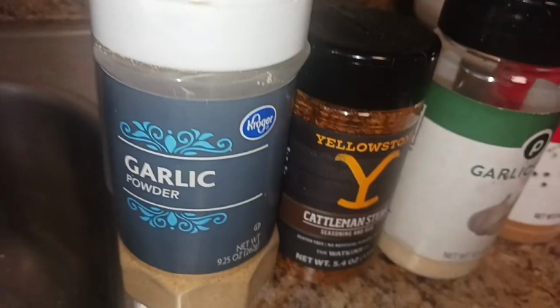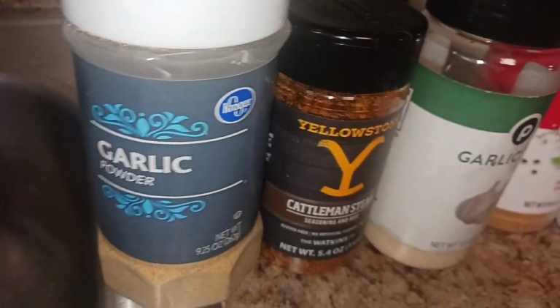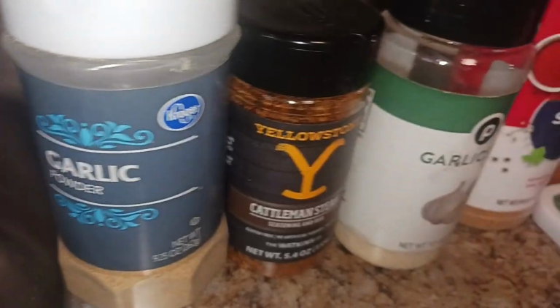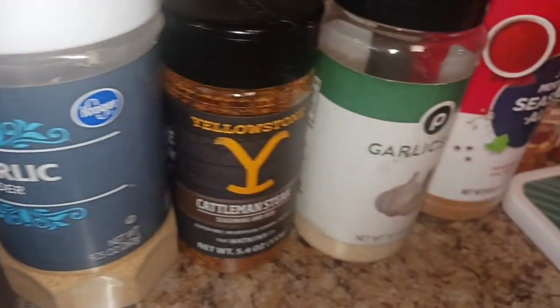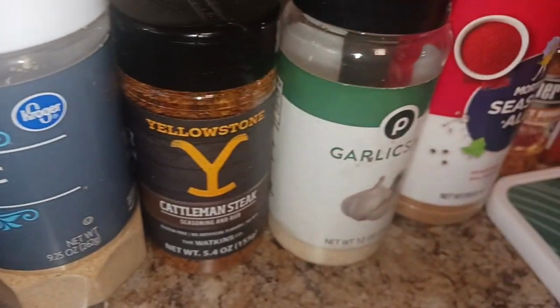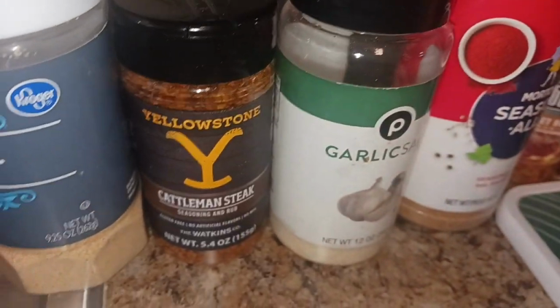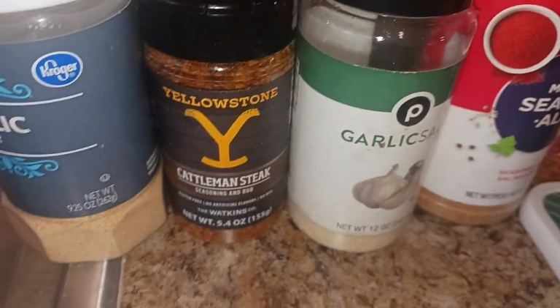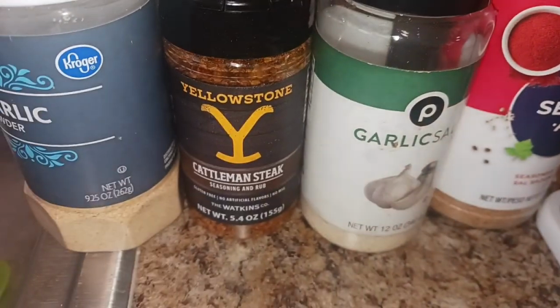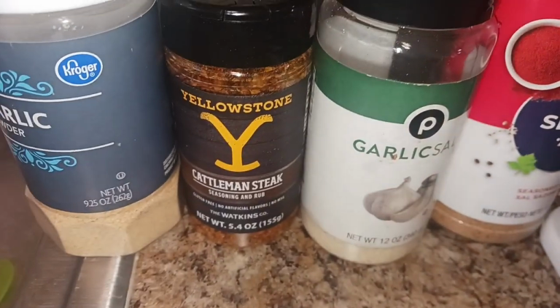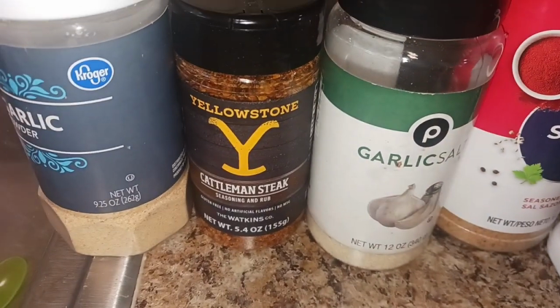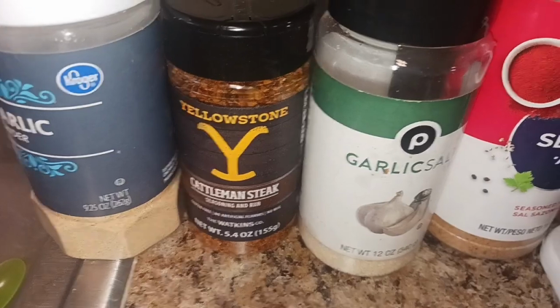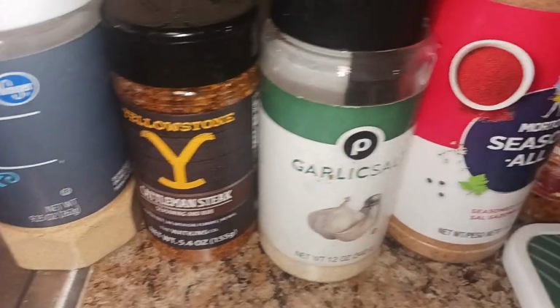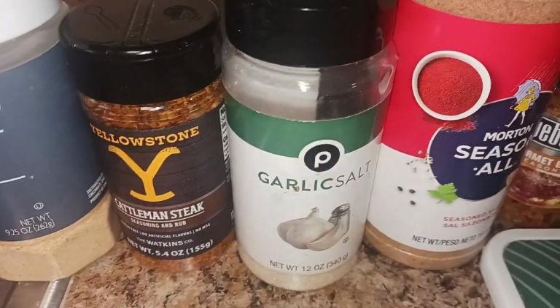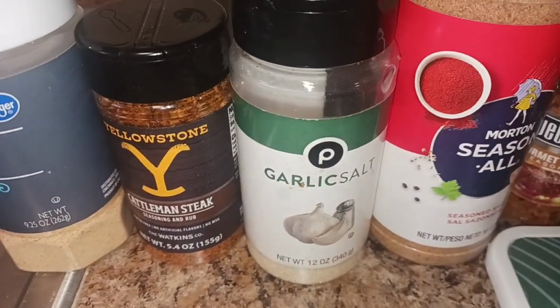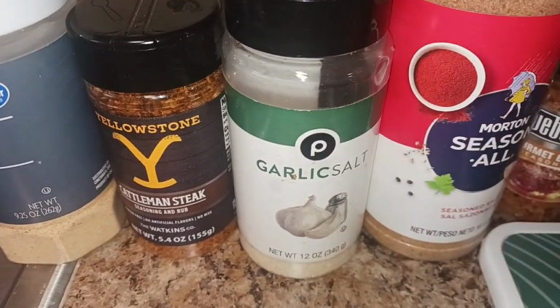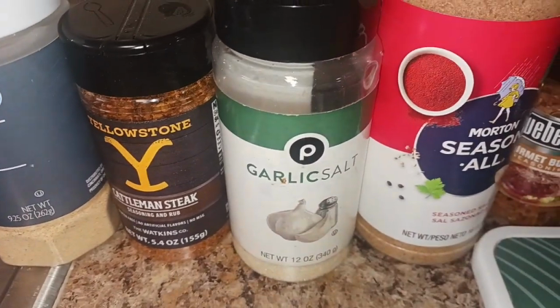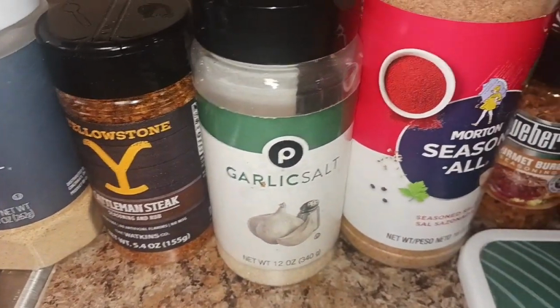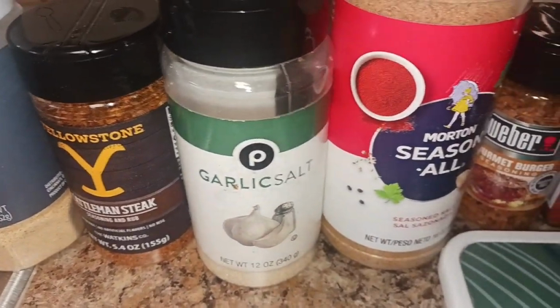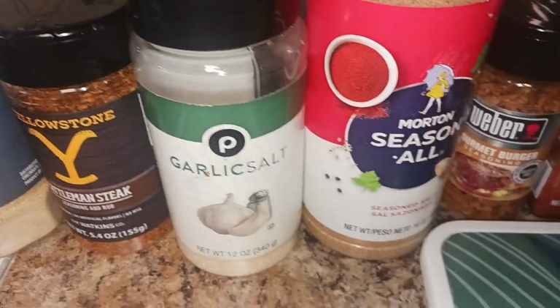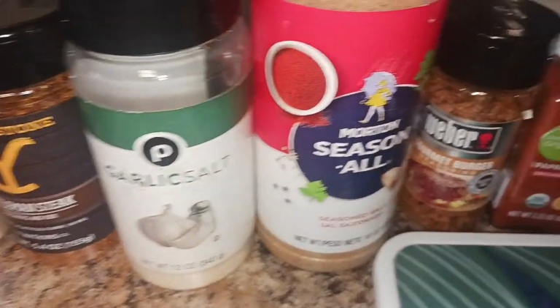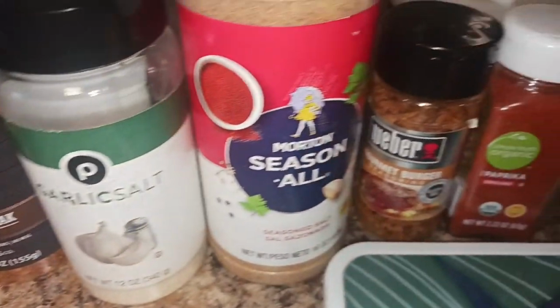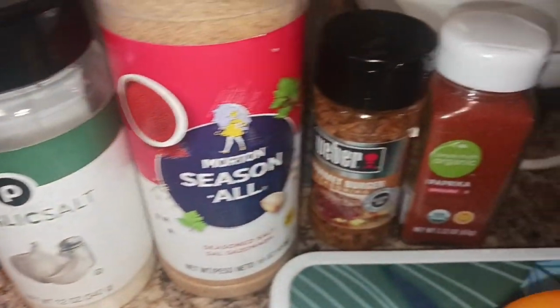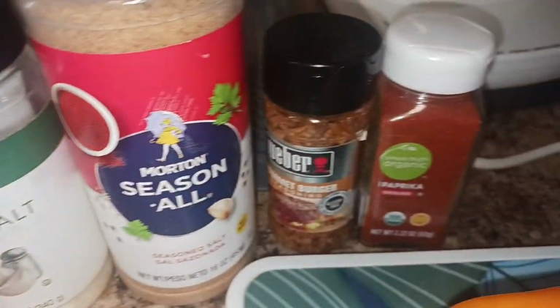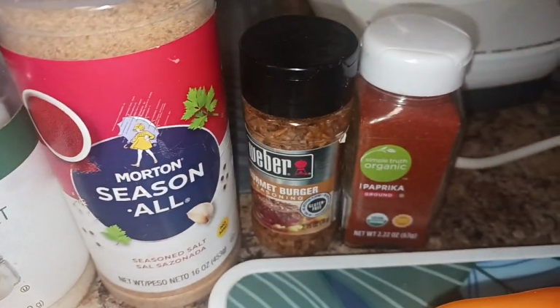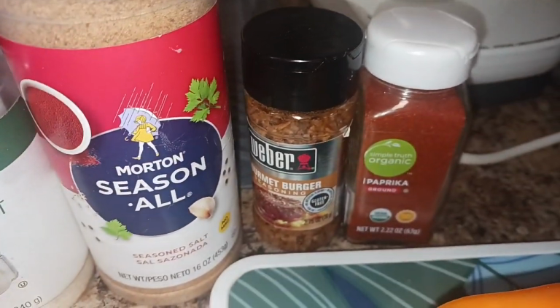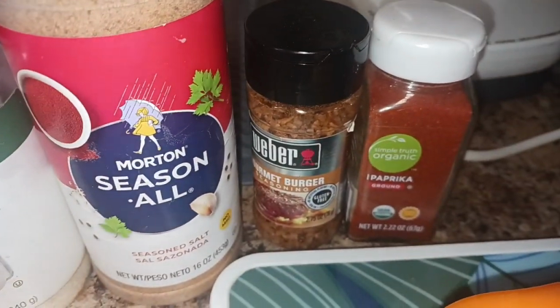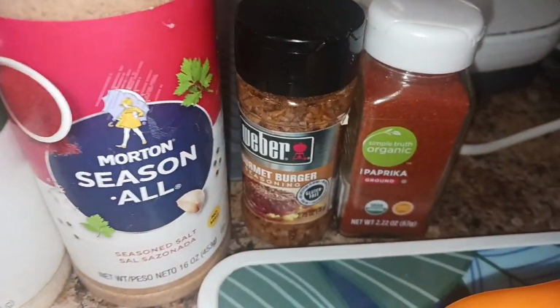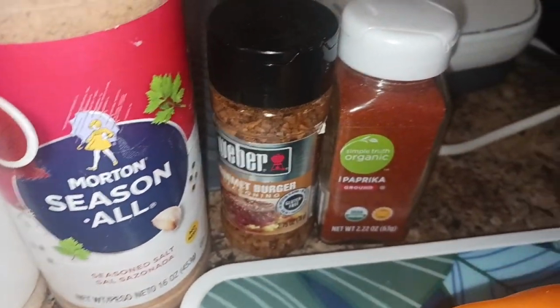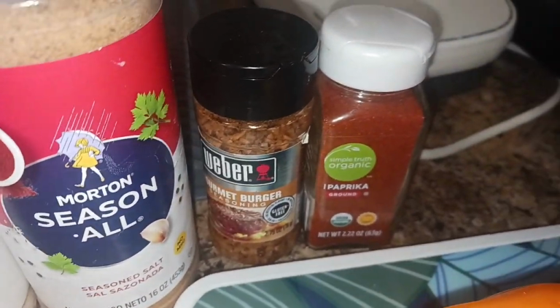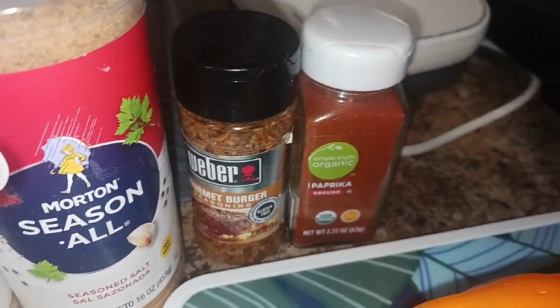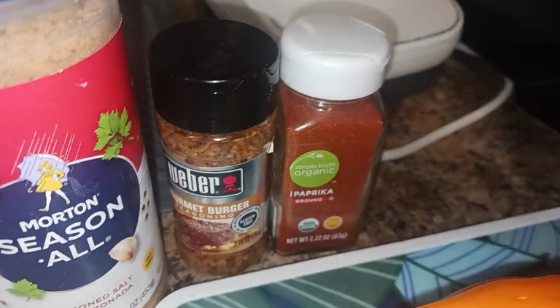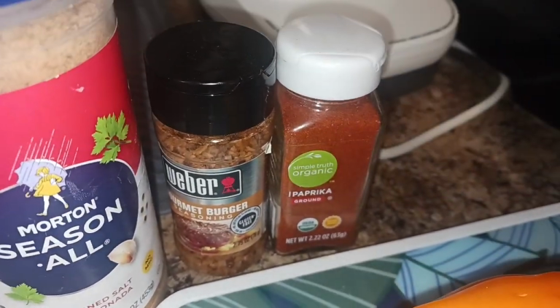Garlic powder, catamom steak, garlic salt, seasonal gourmet burger, and paprika.